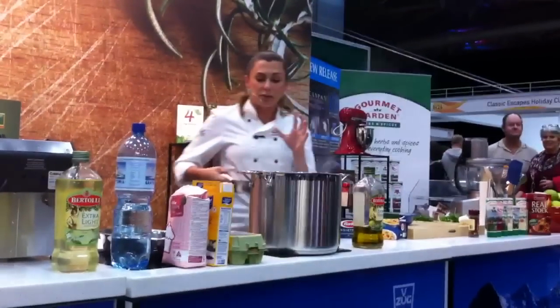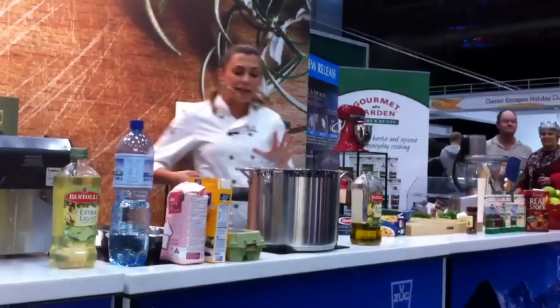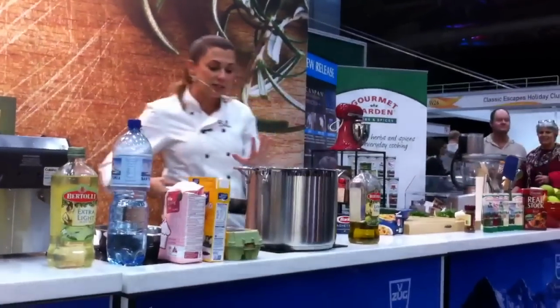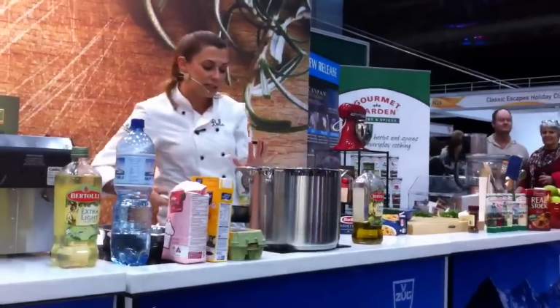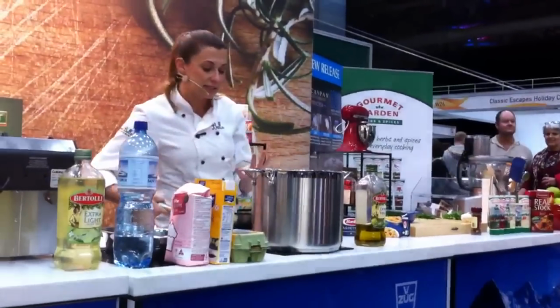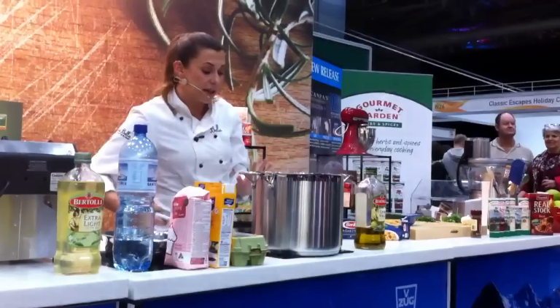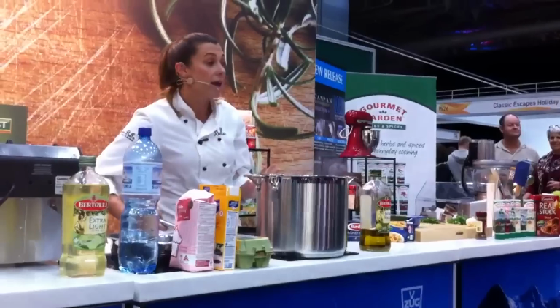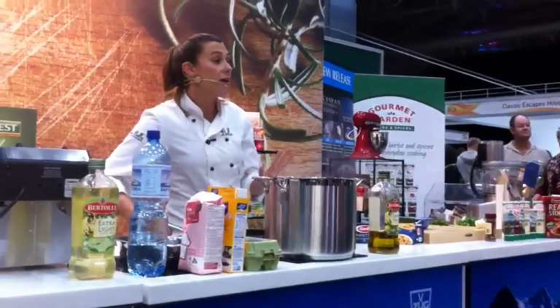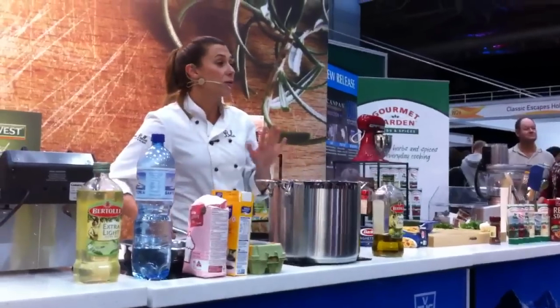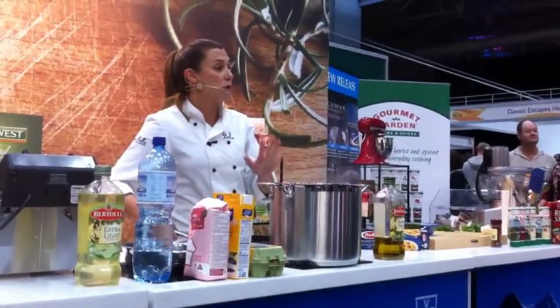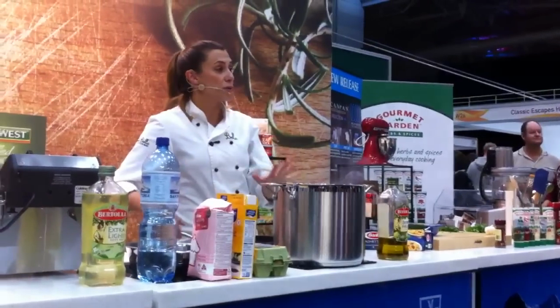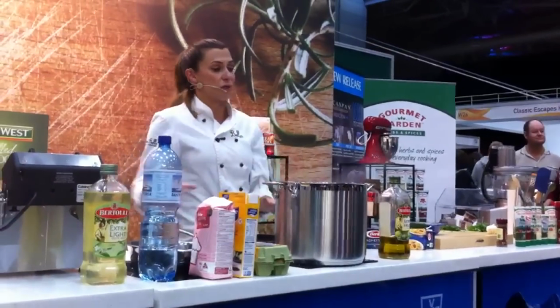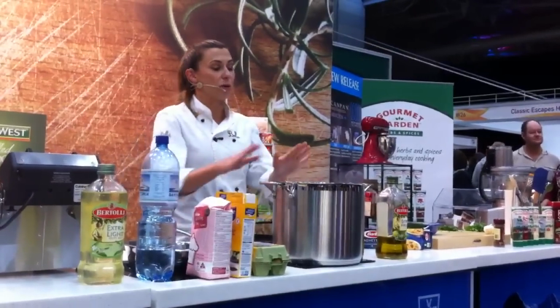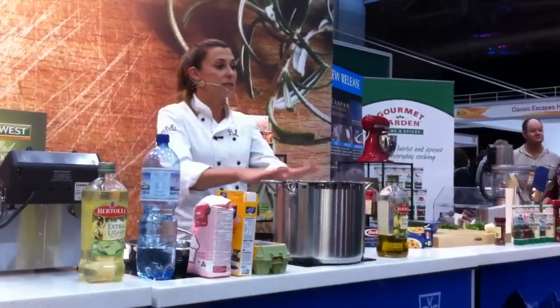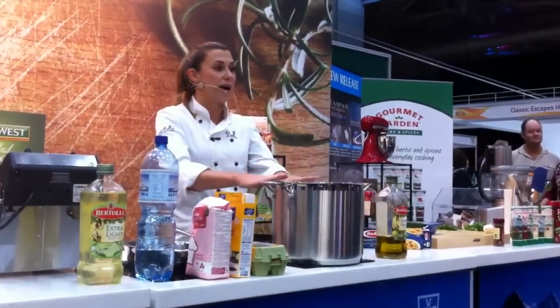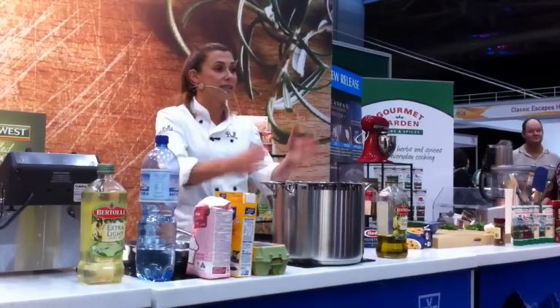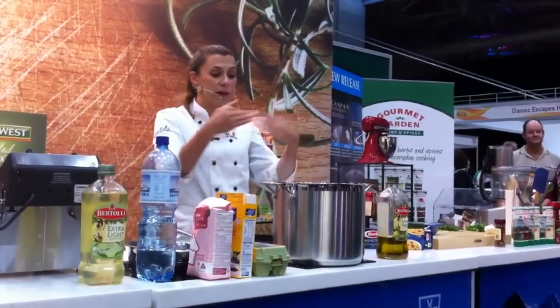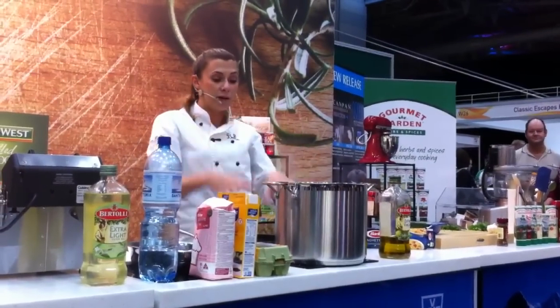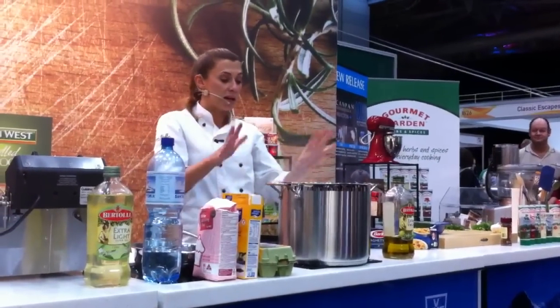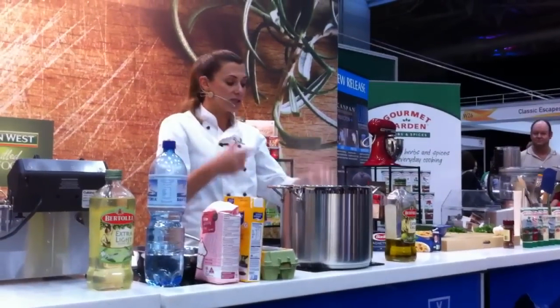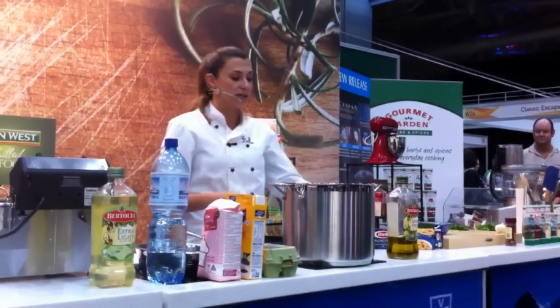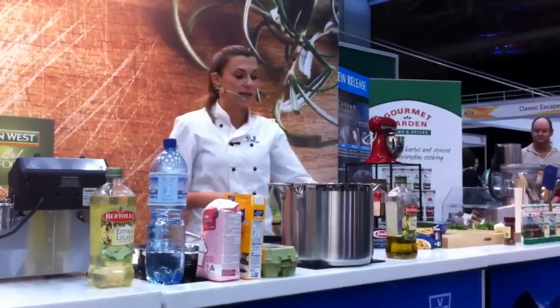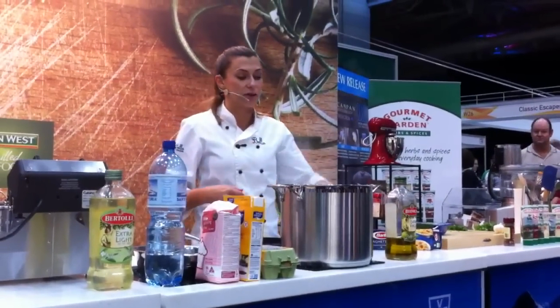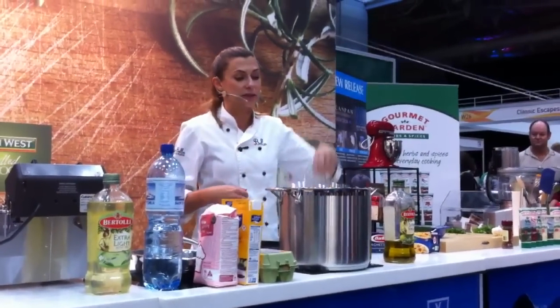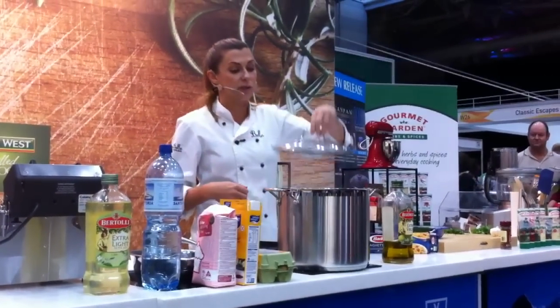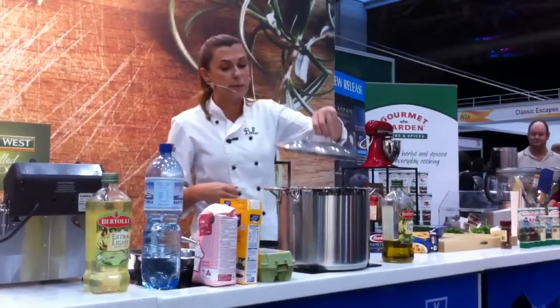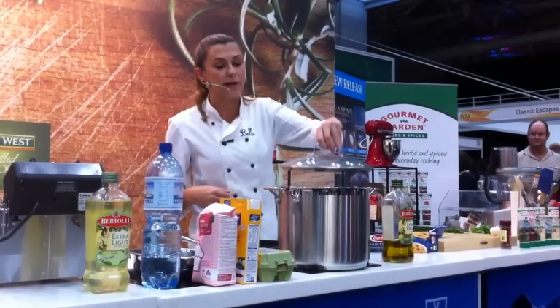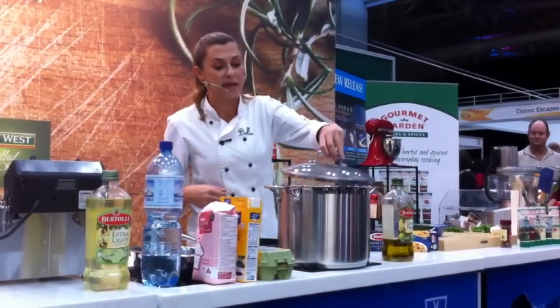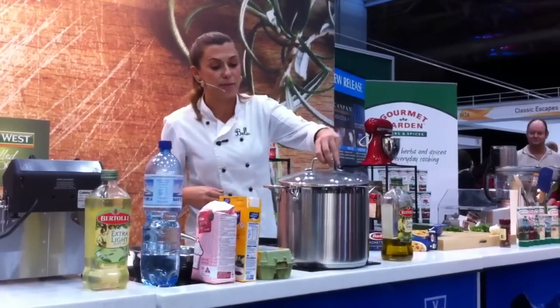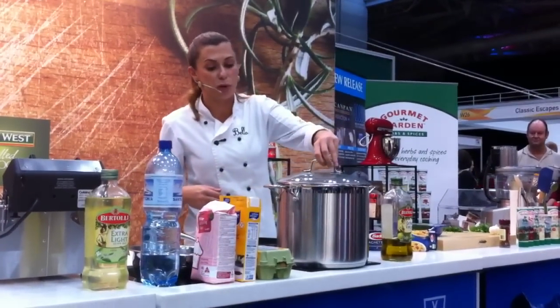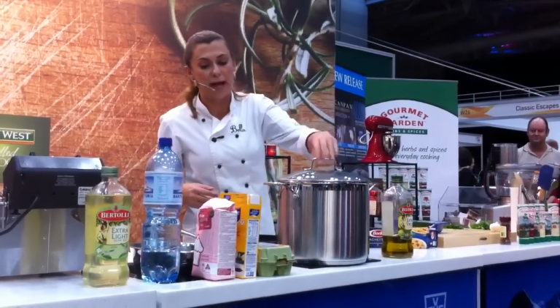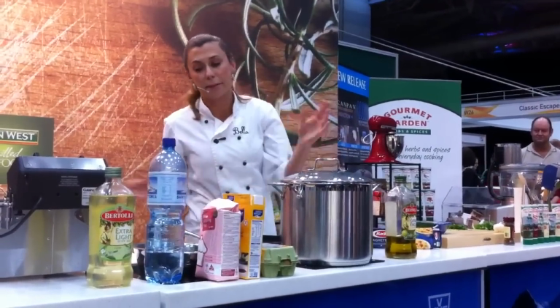So that's just going to sit there and warm through. Once the pasta's ready, we're going to toss that through. So we're just waiting for that to boil up.